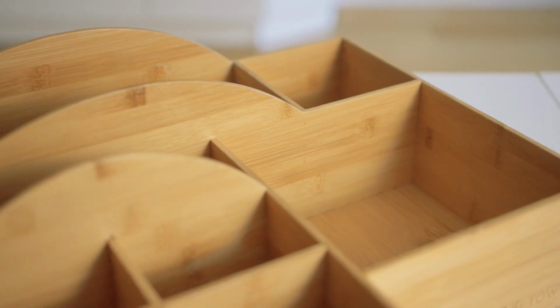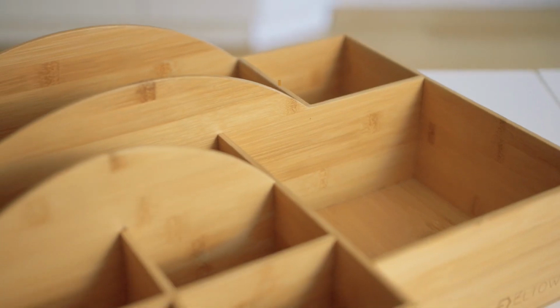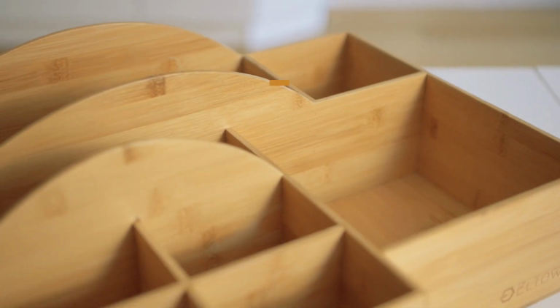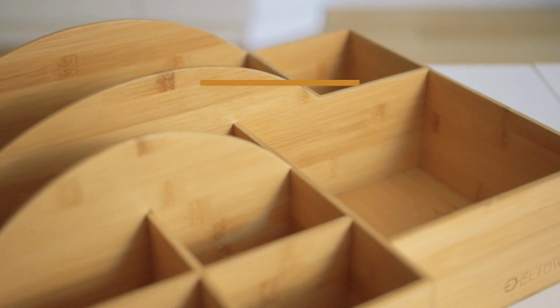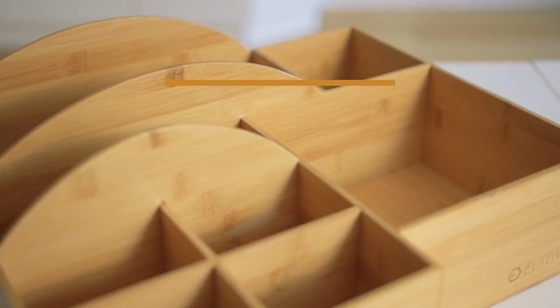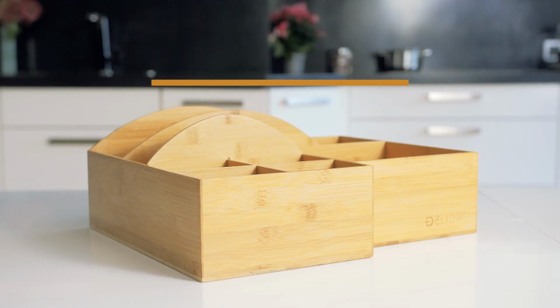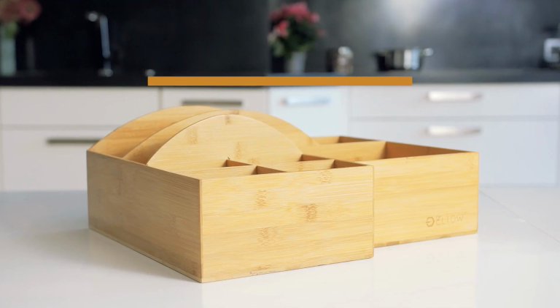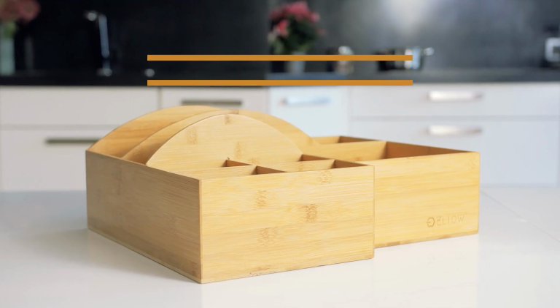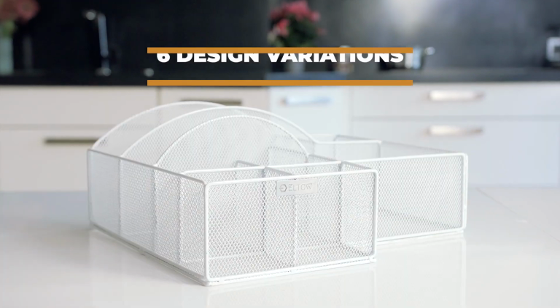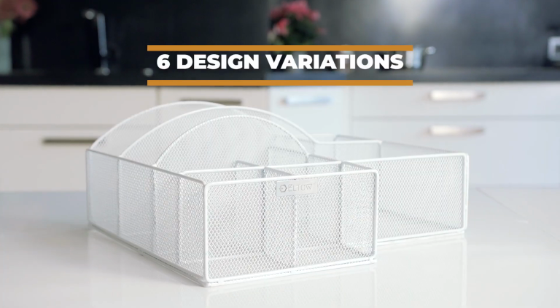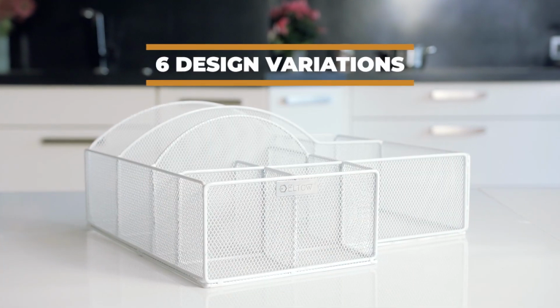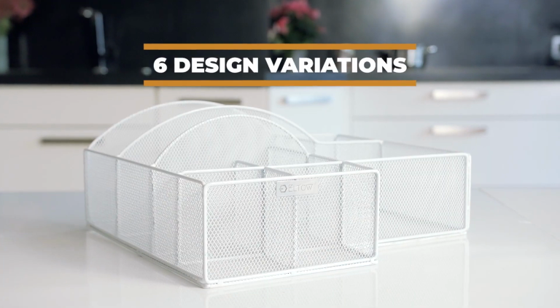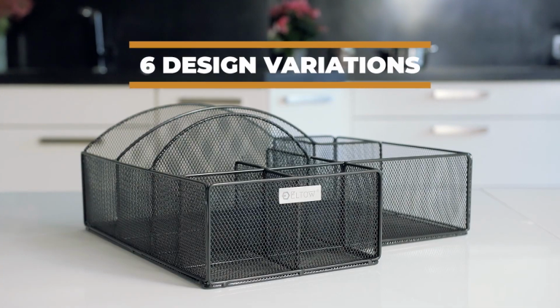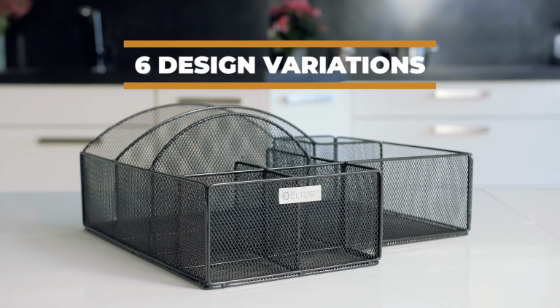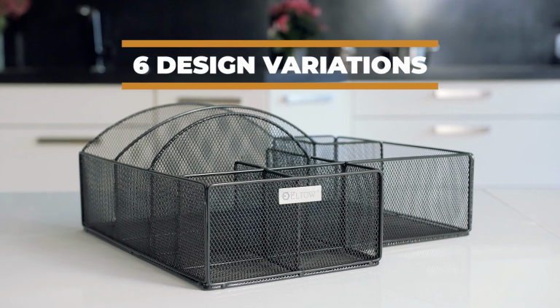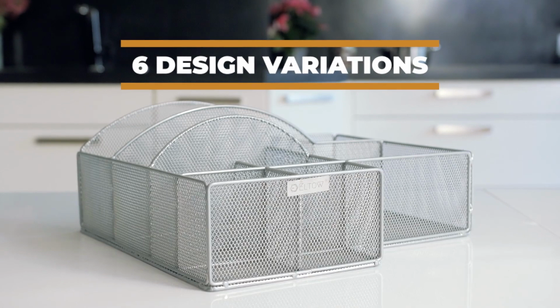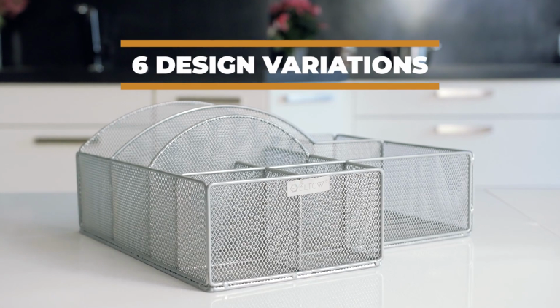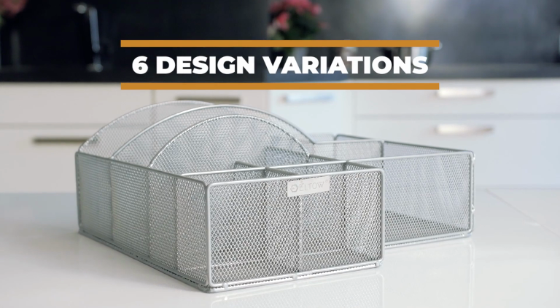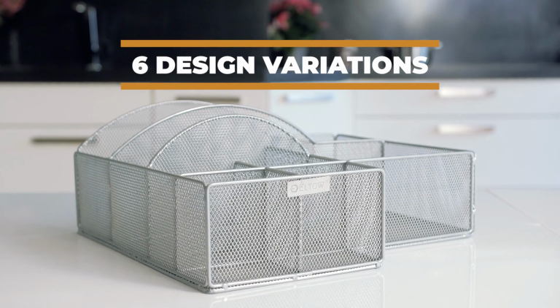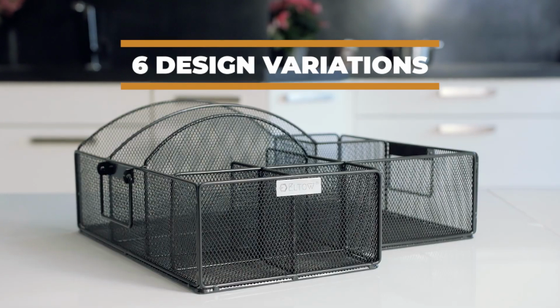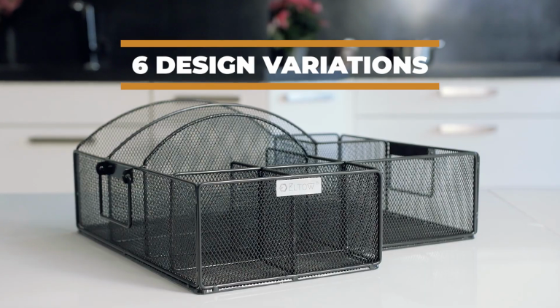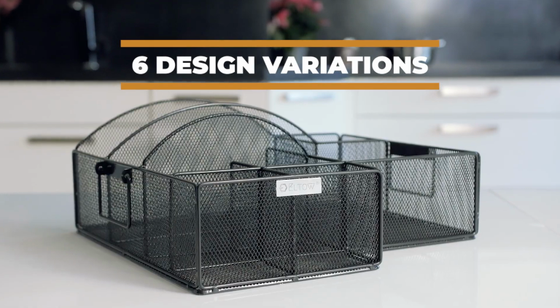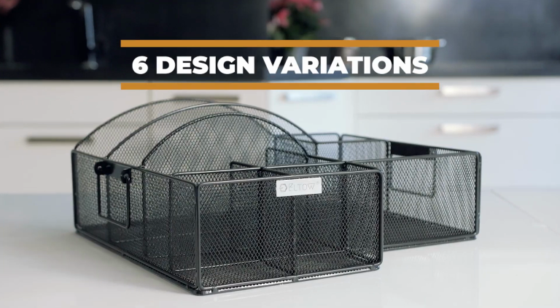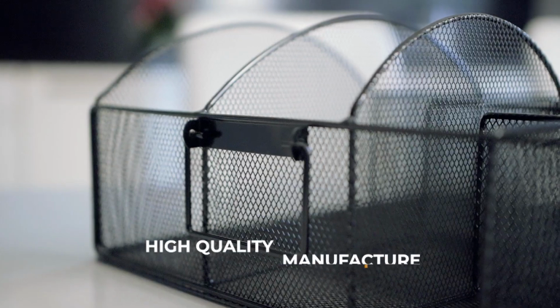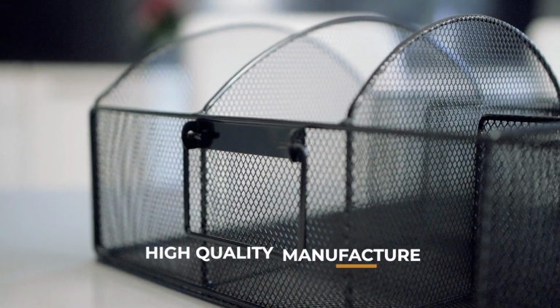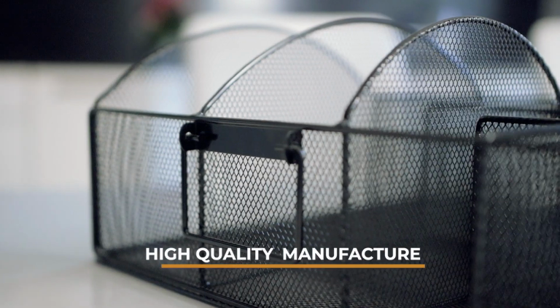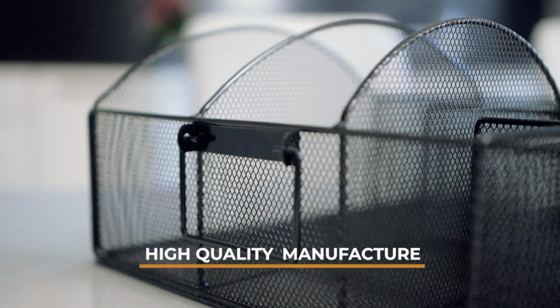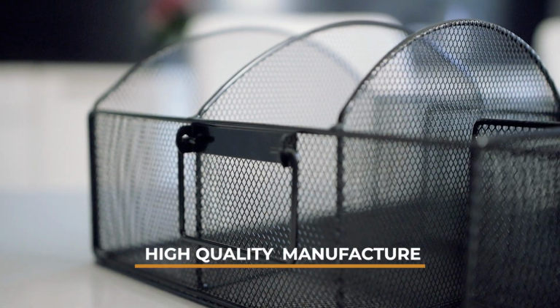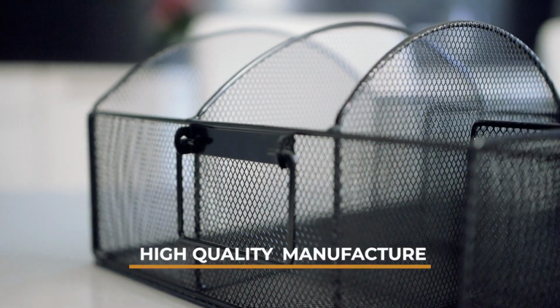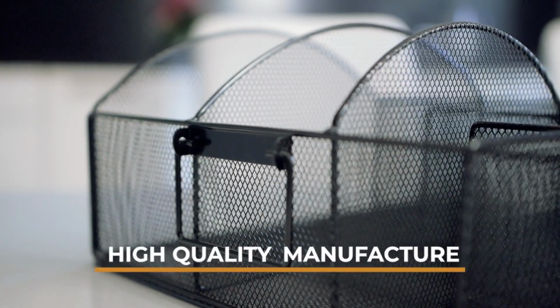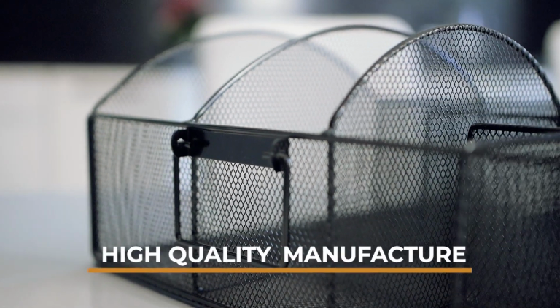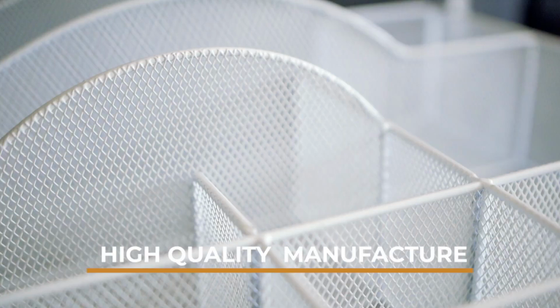Choose the design that fits your place. All our products are high quality and are going to serve you for years.